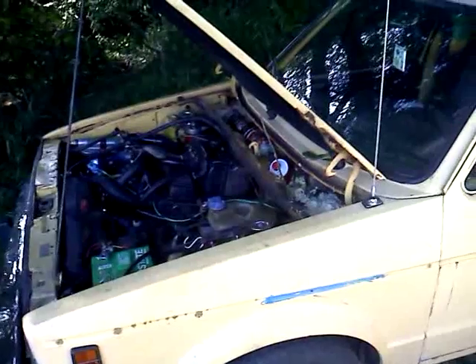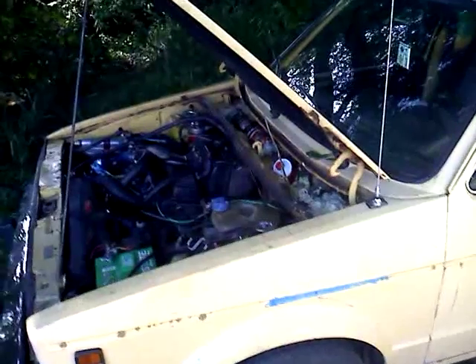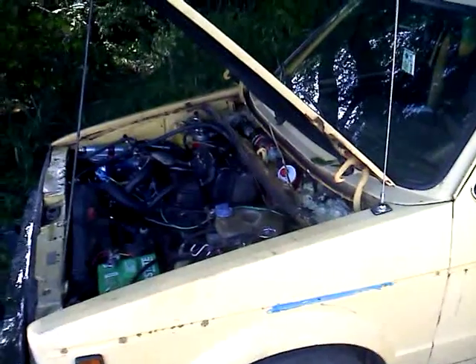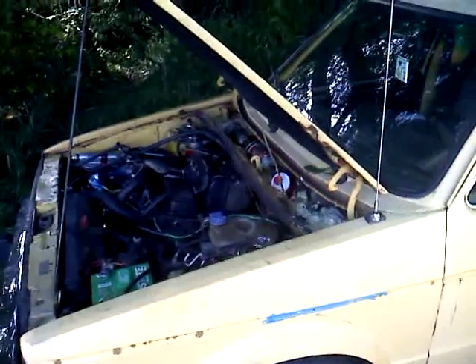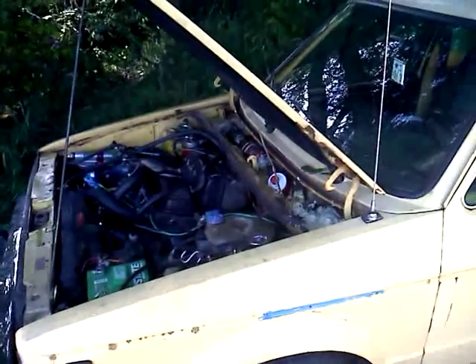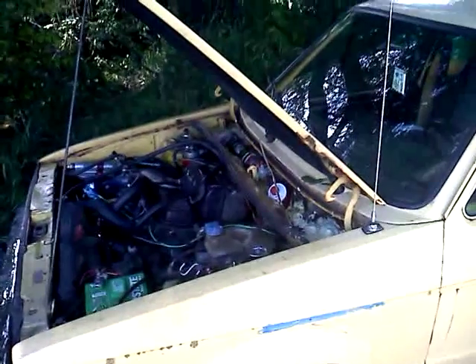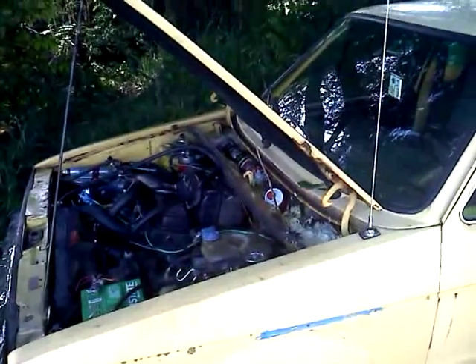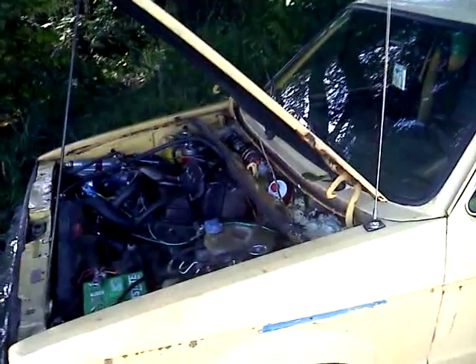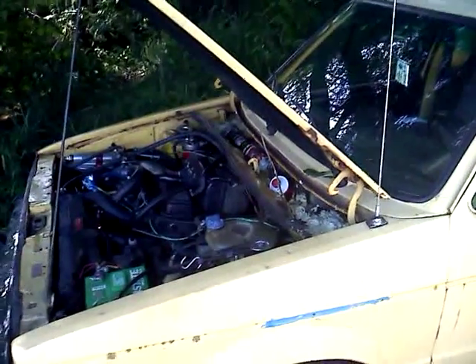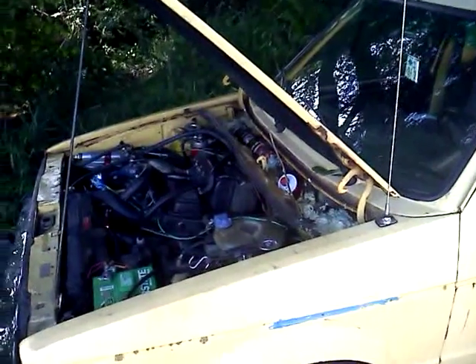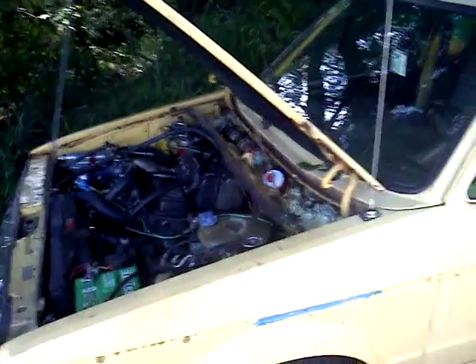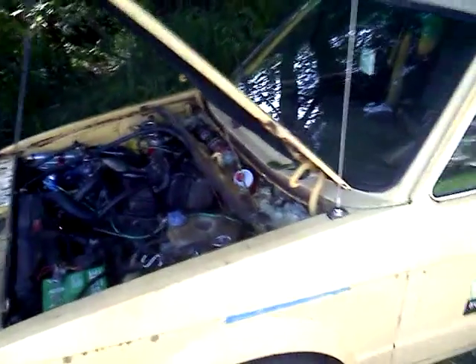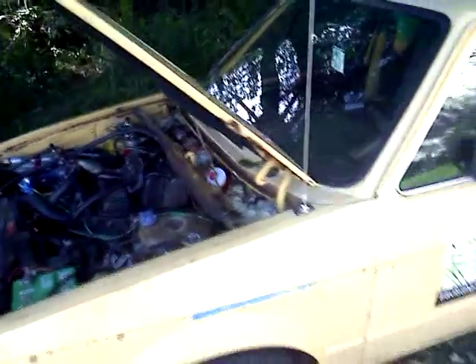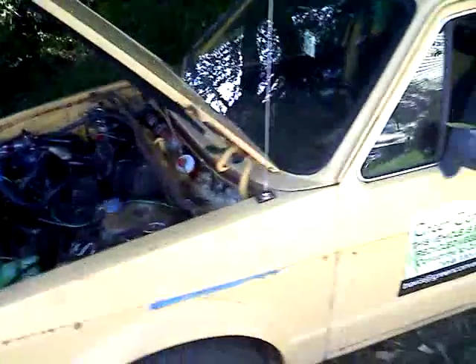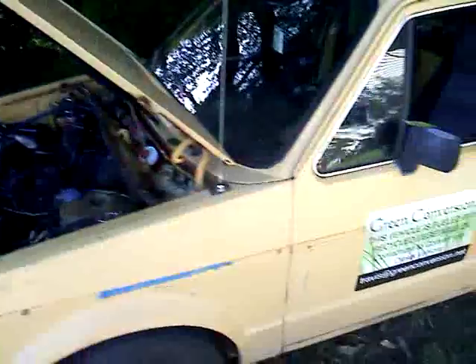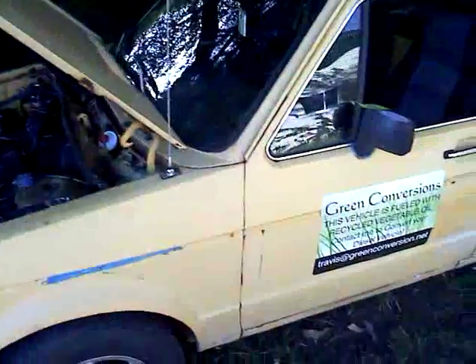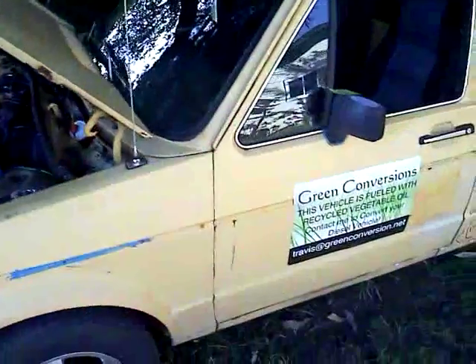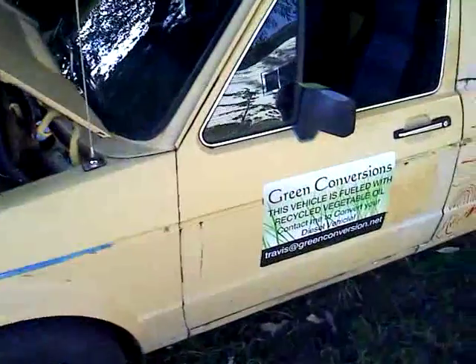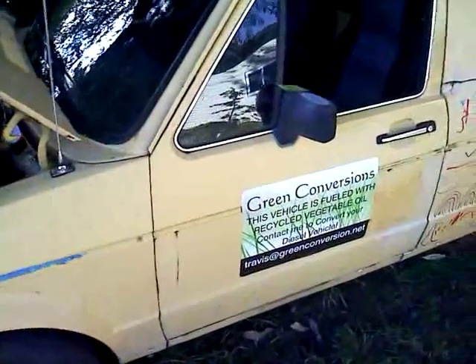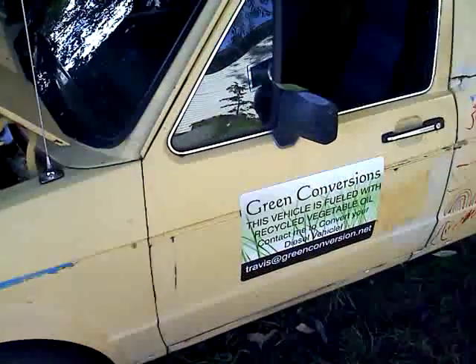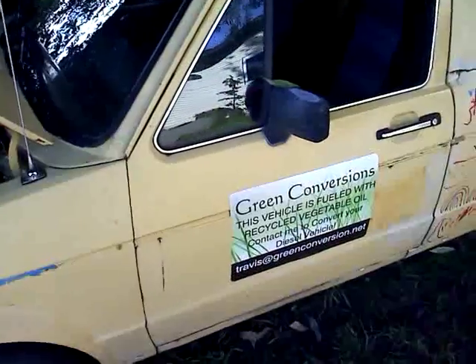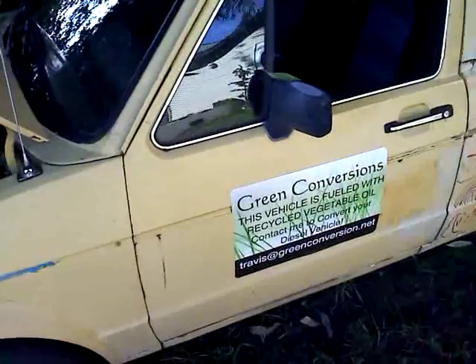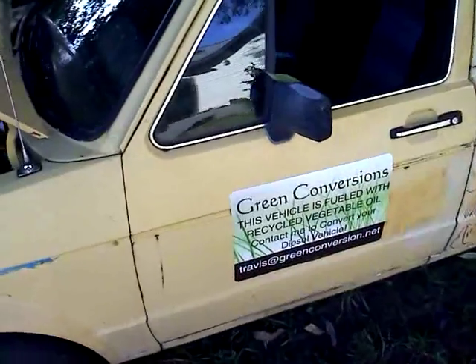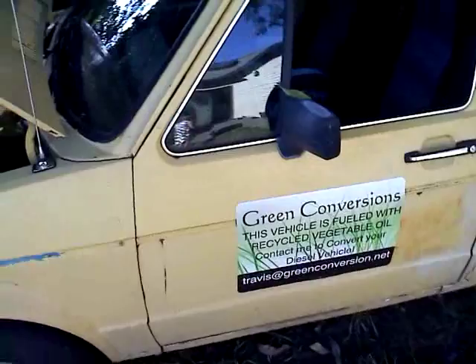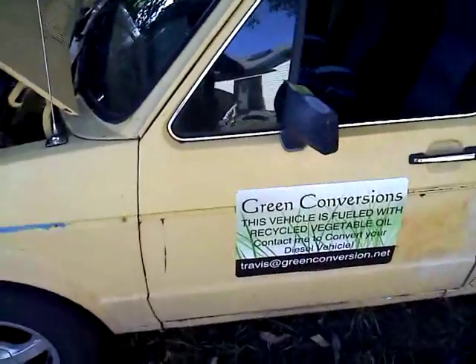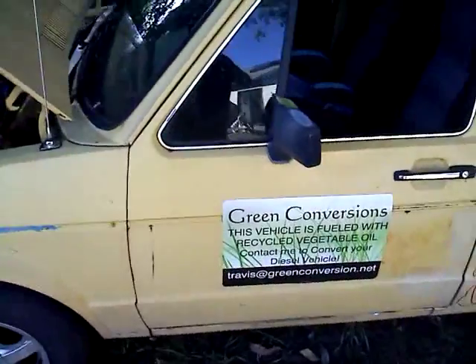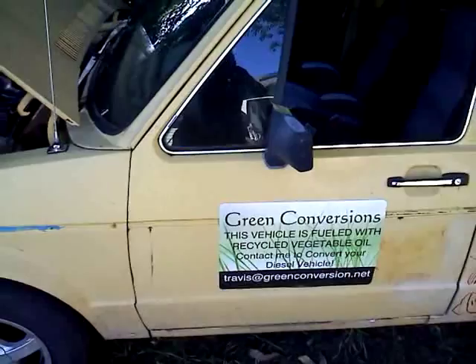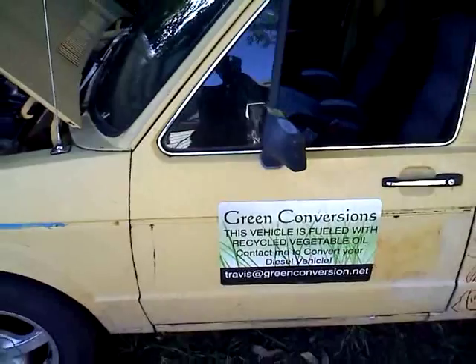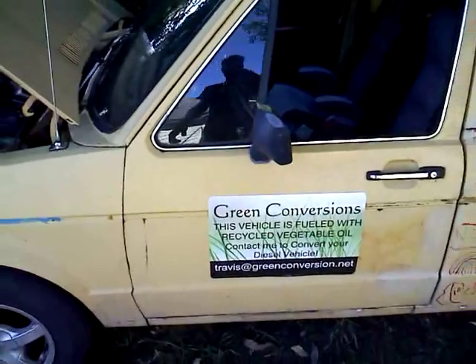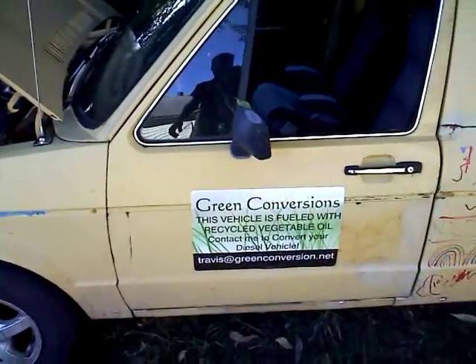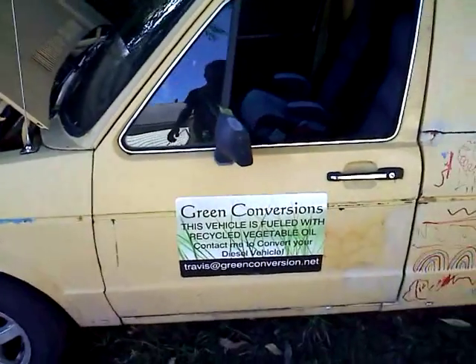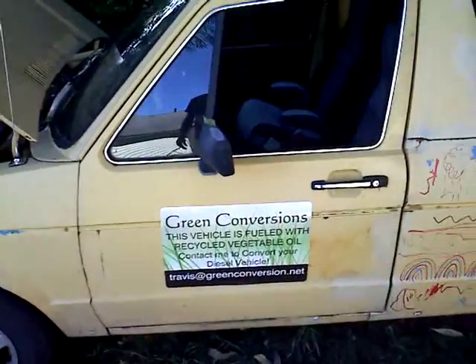Hello, I'm Travis Linz, my company is Green Conversions, and I'm just going to take you through this conversion on my vehicle.